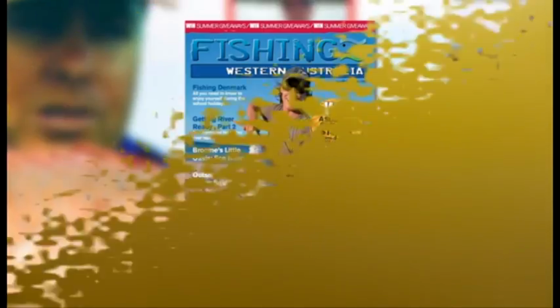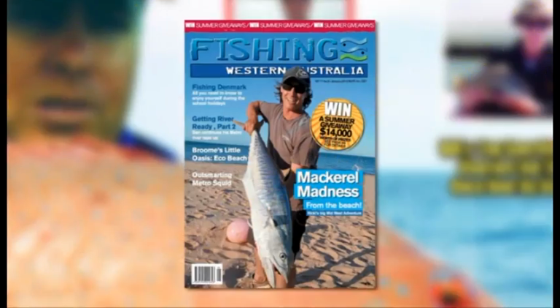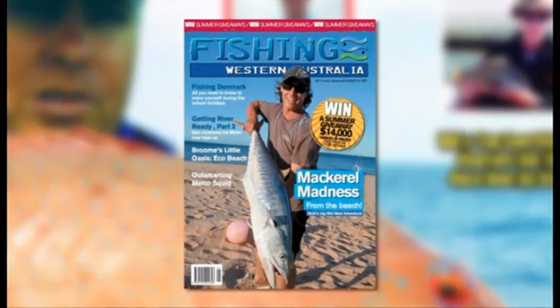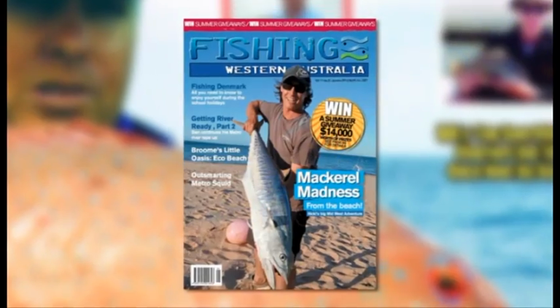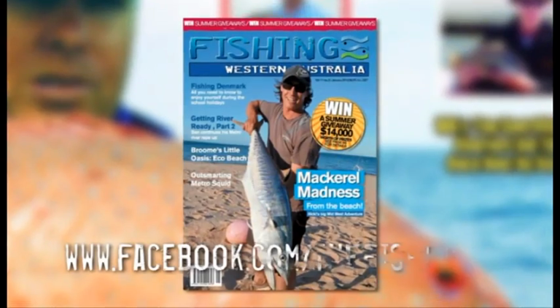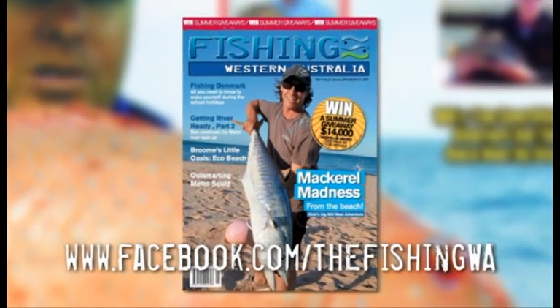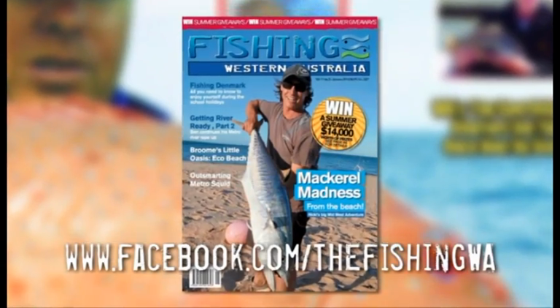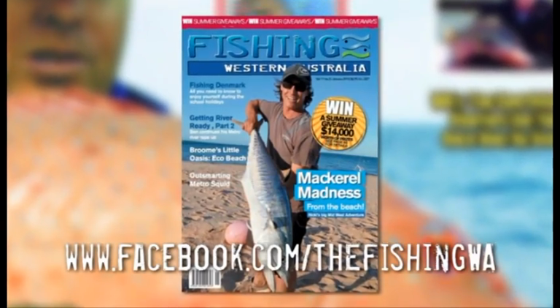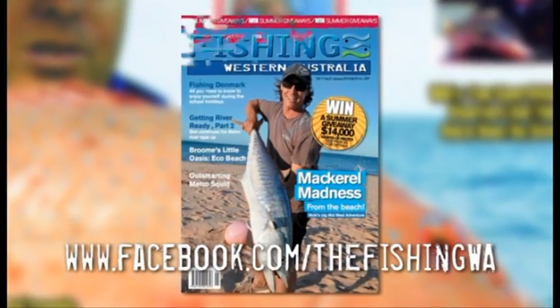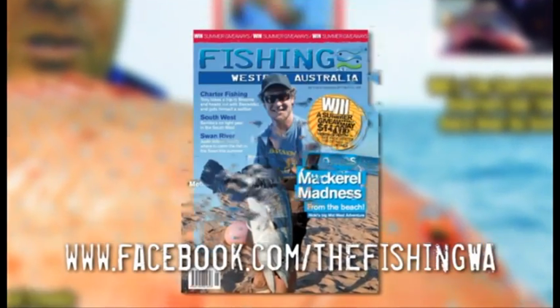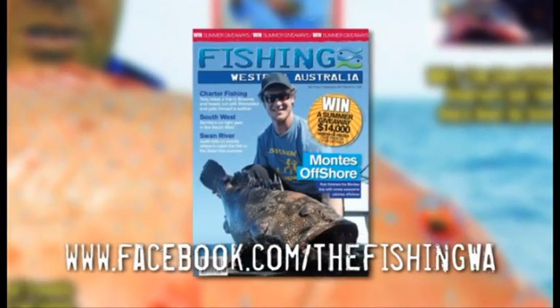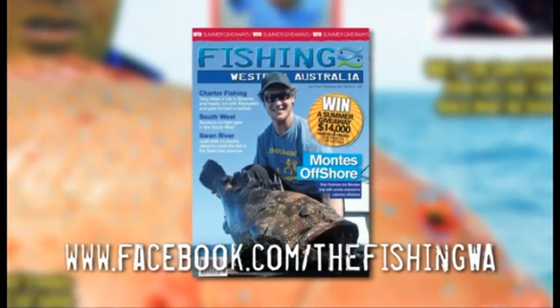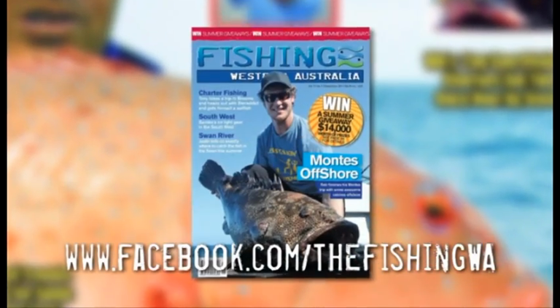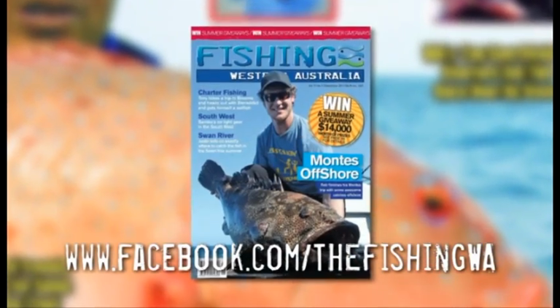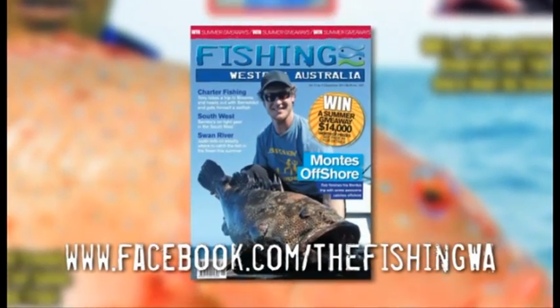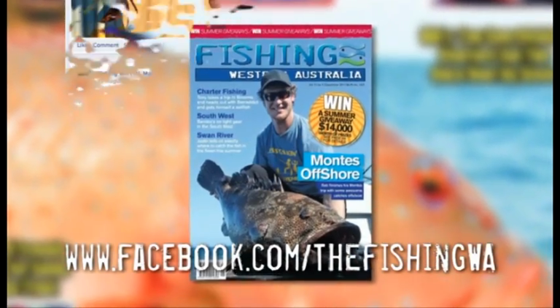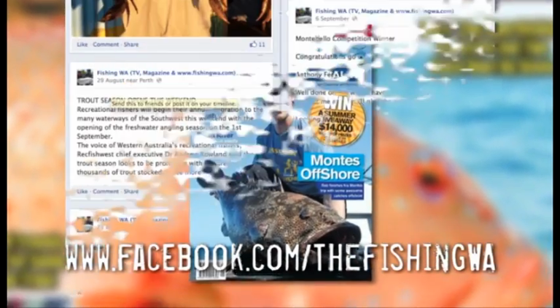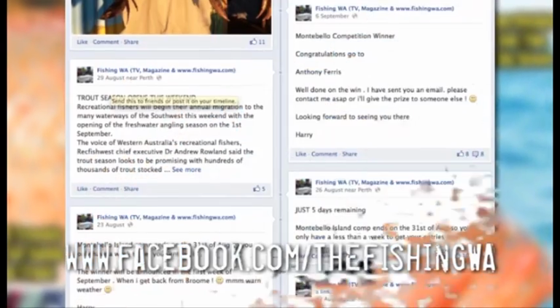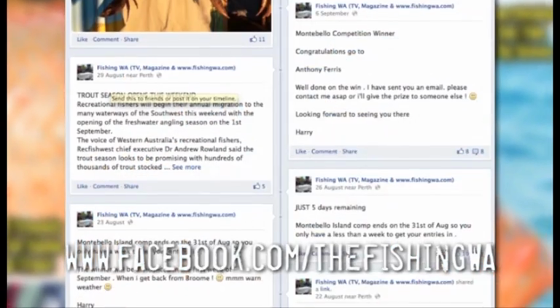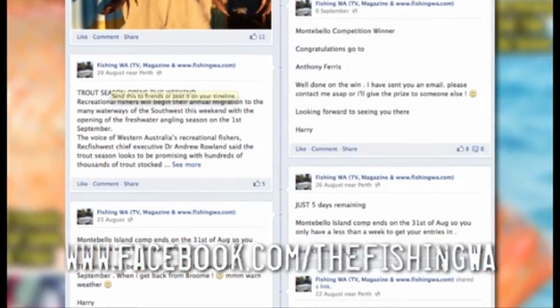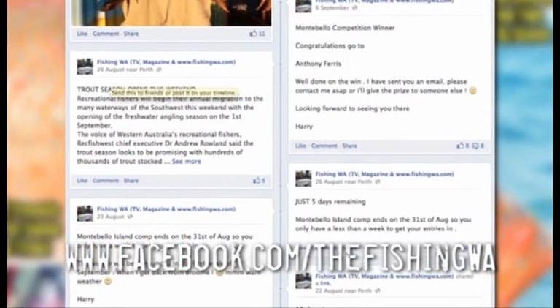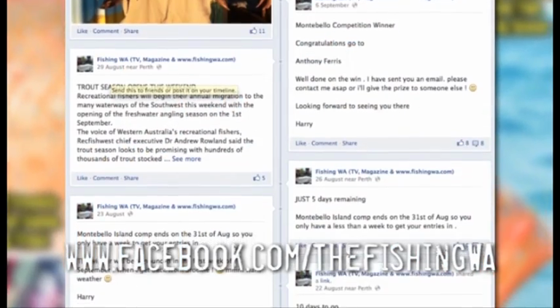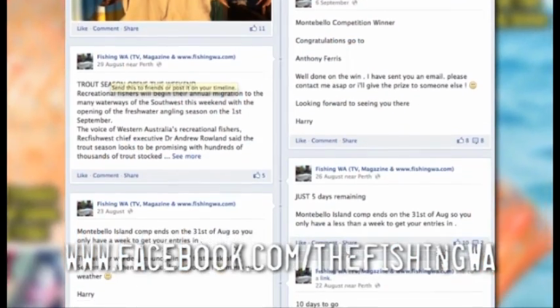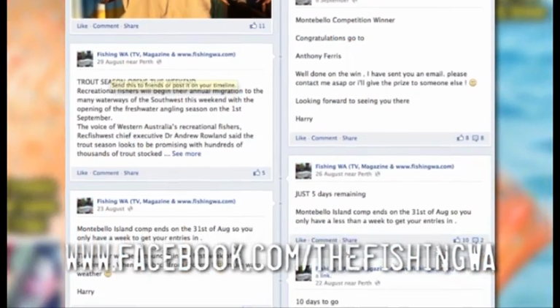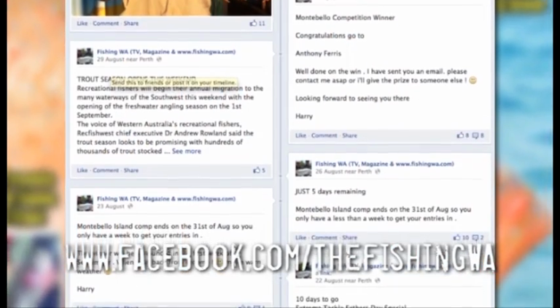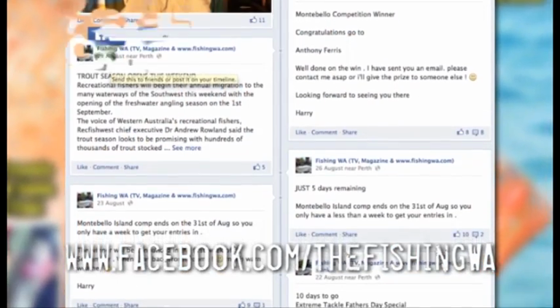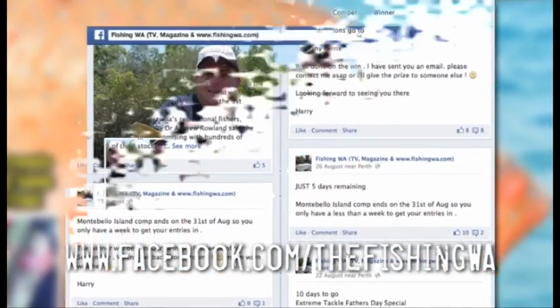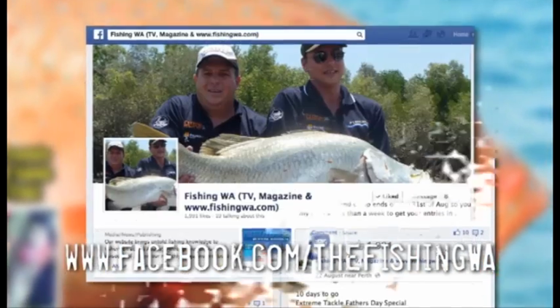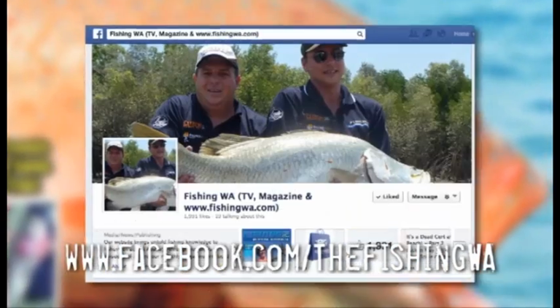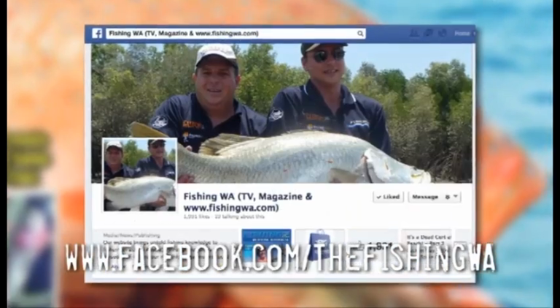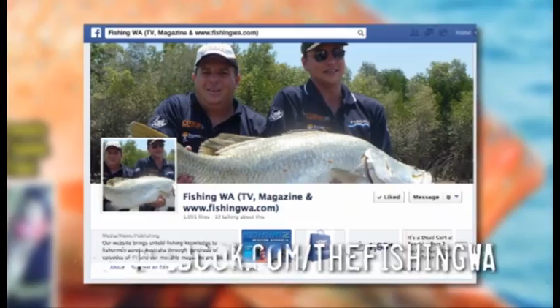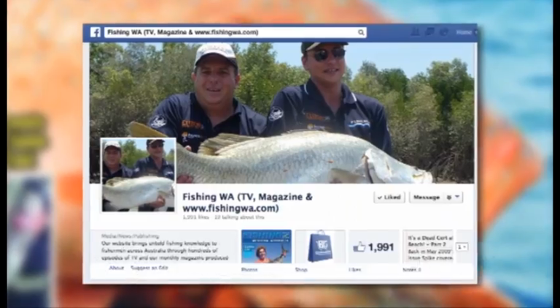To find out more information about Fishing WA, or just want to ask a question, like us on Facebook.